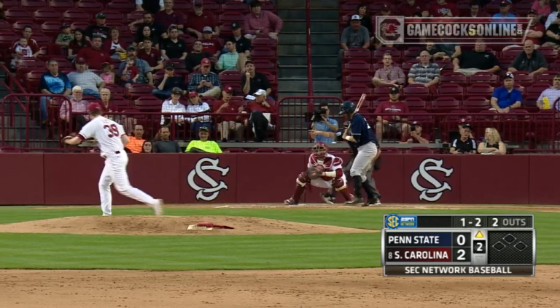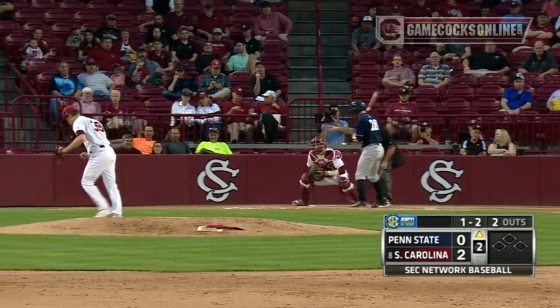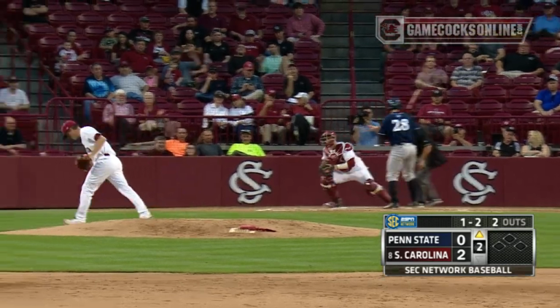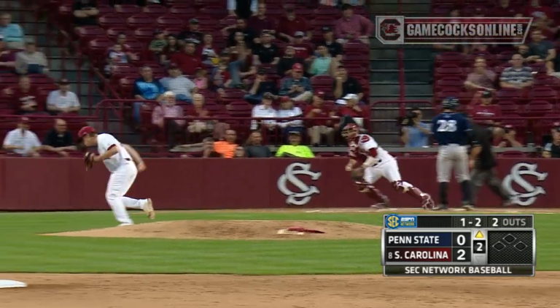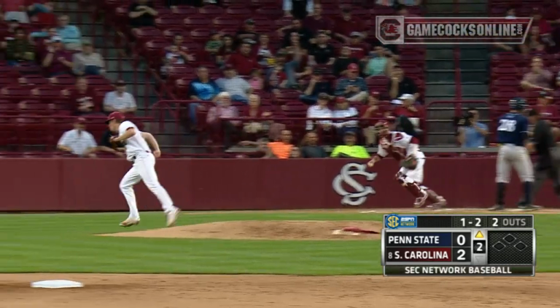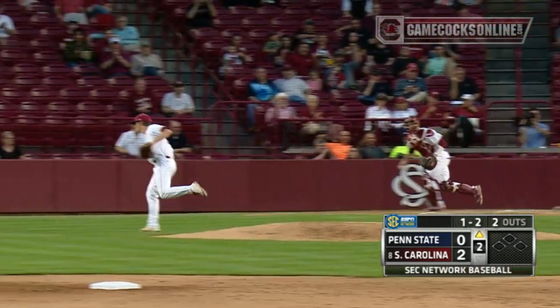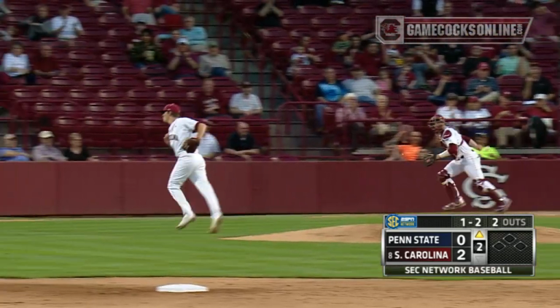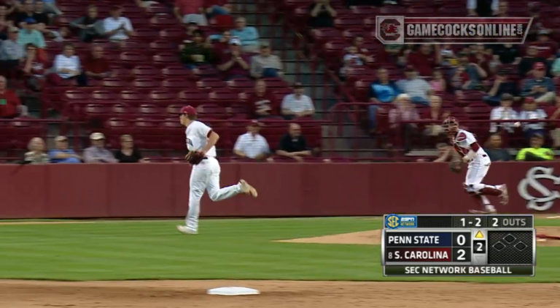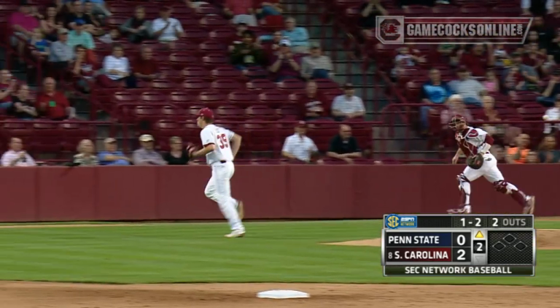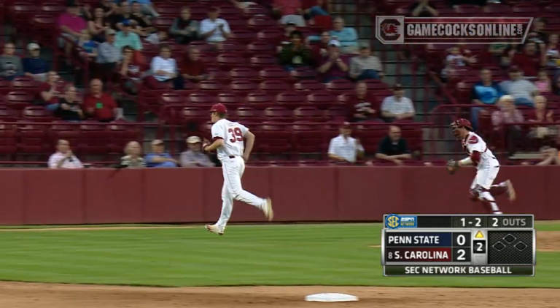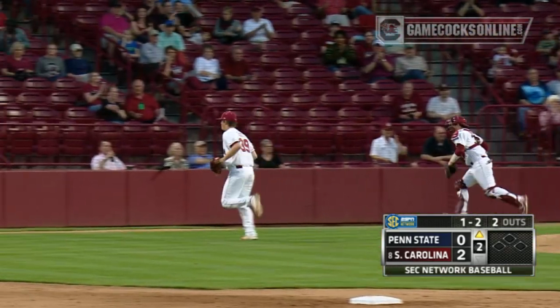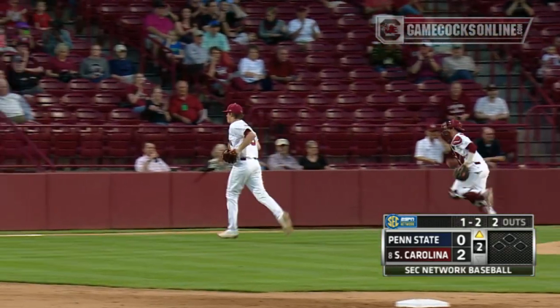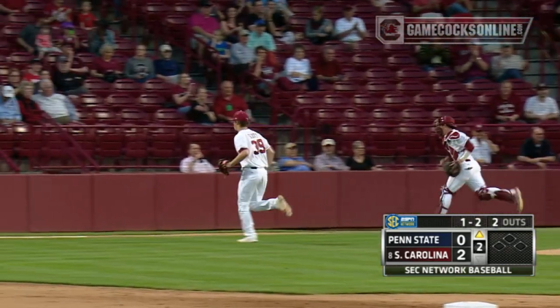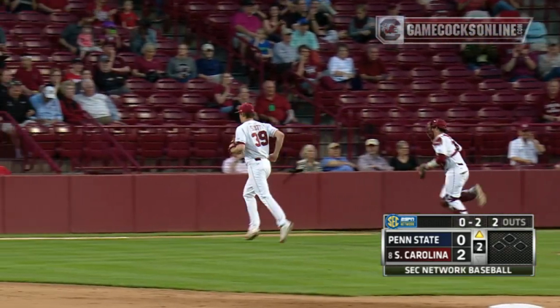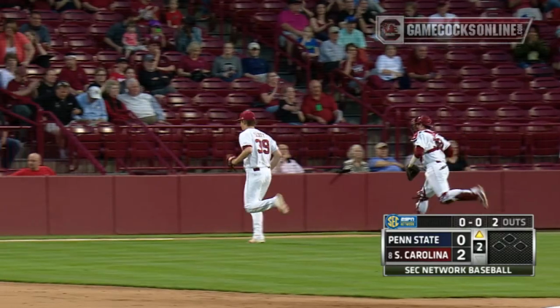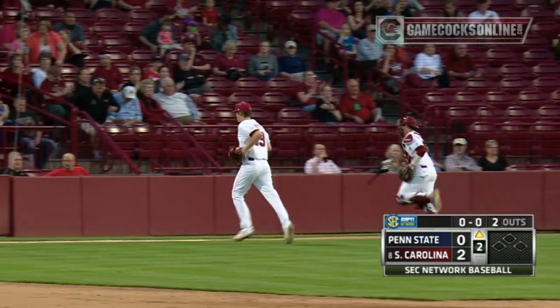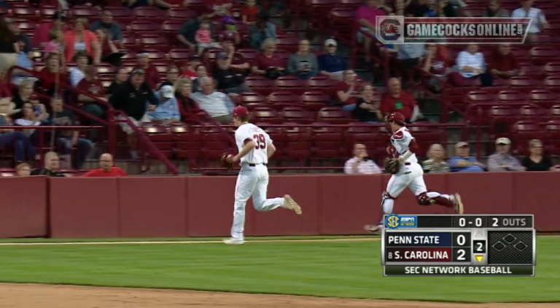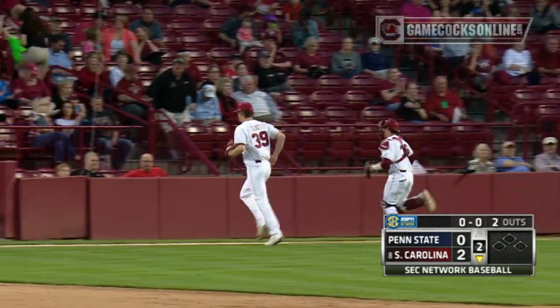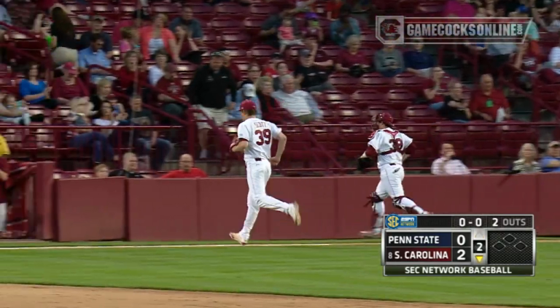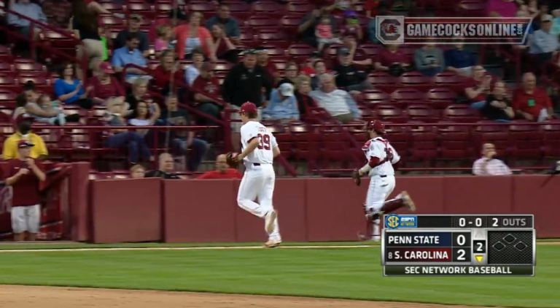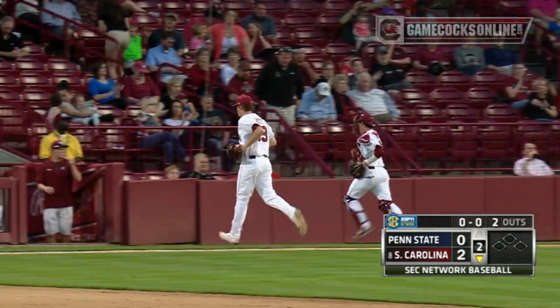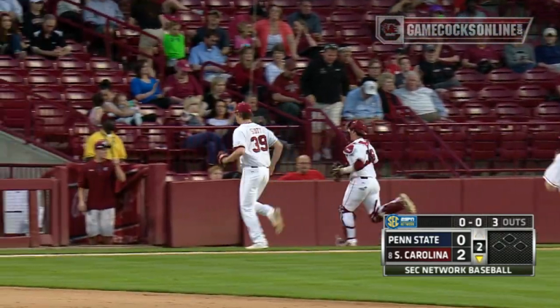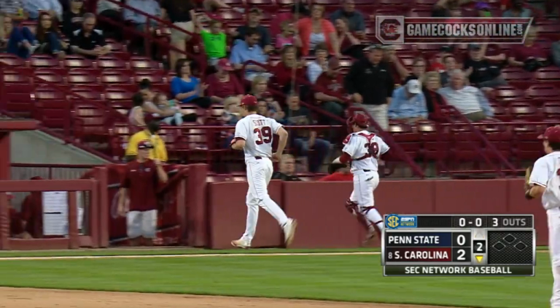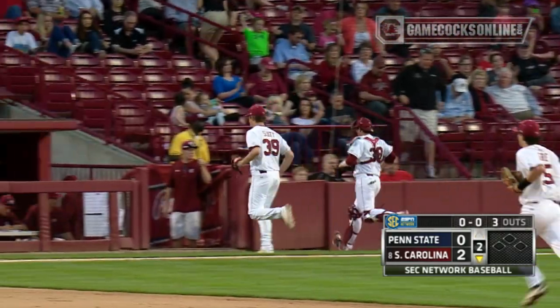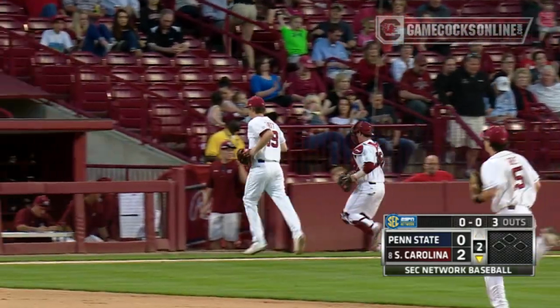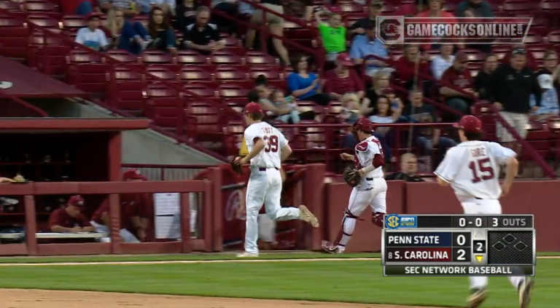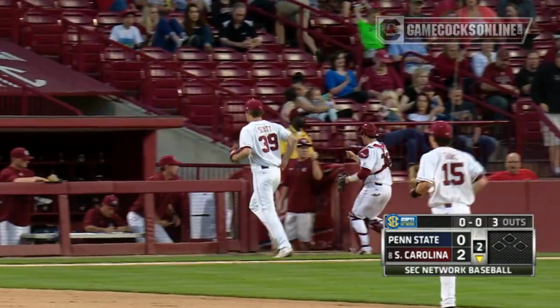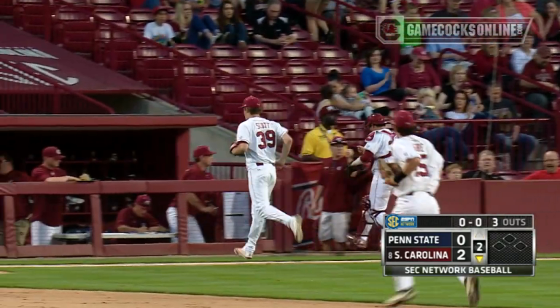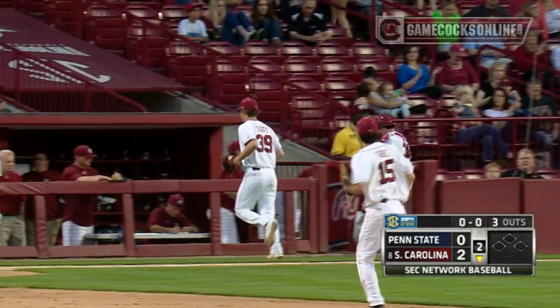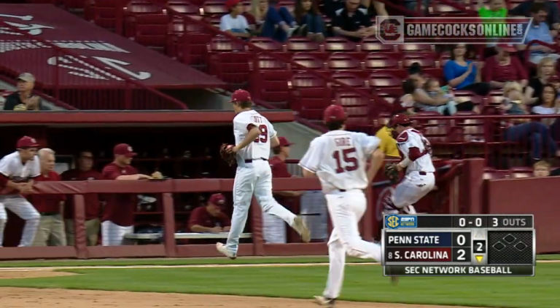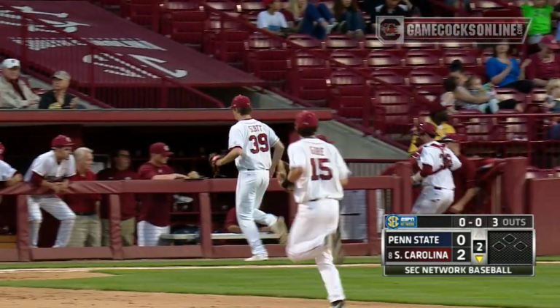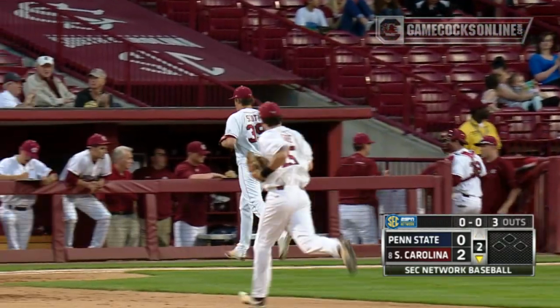Reed Scott strikes out the side. Middle of the second, Gamecocks with the early lead.